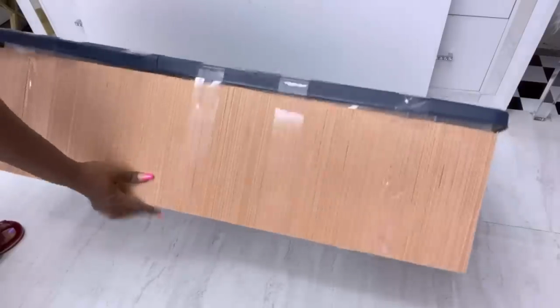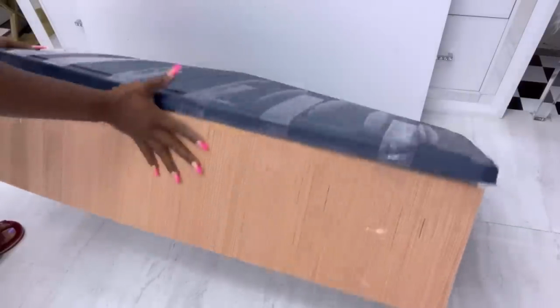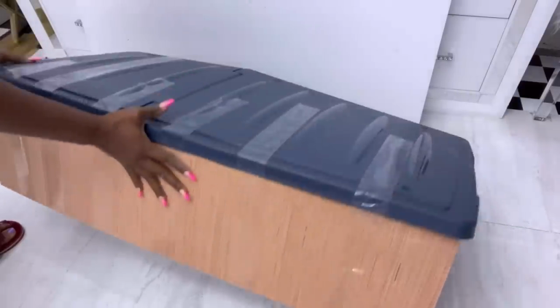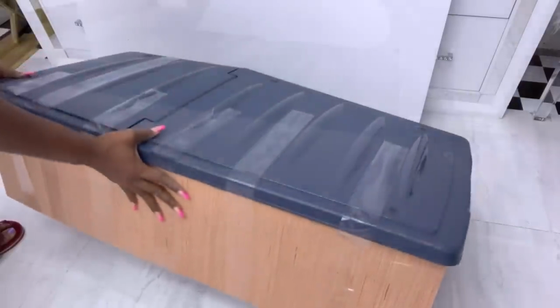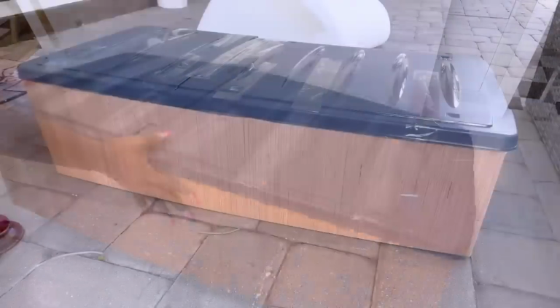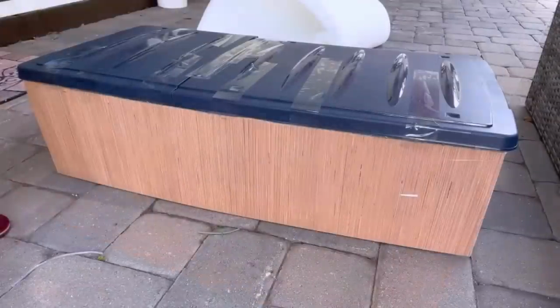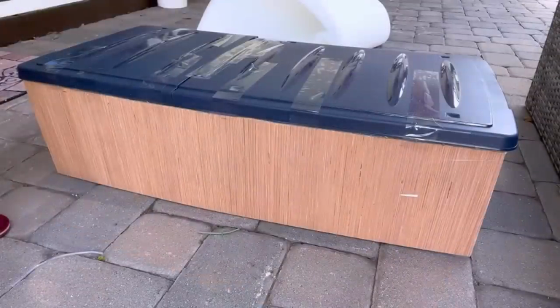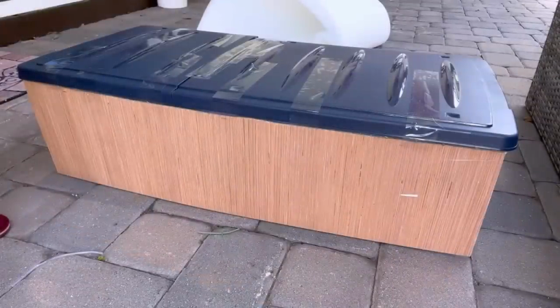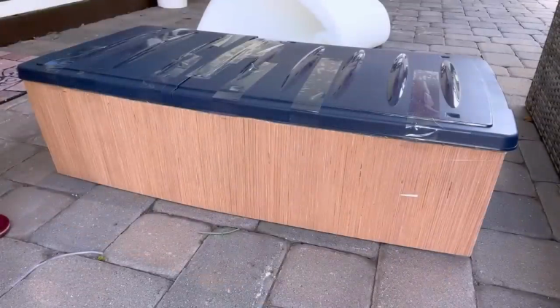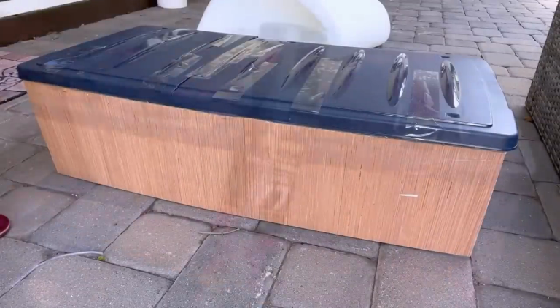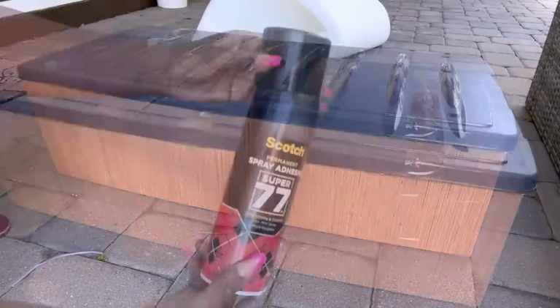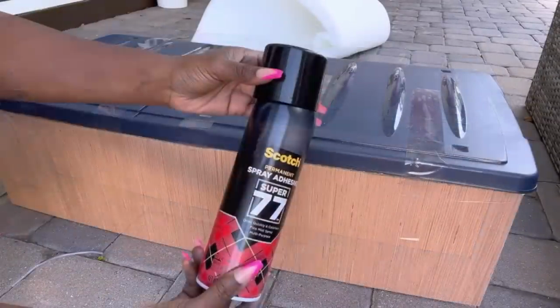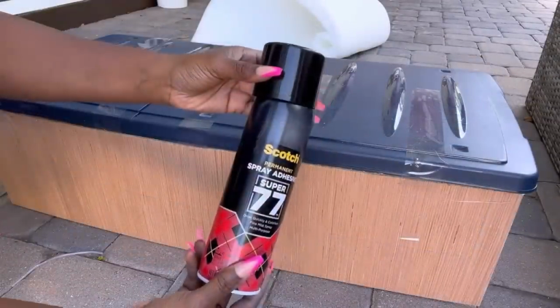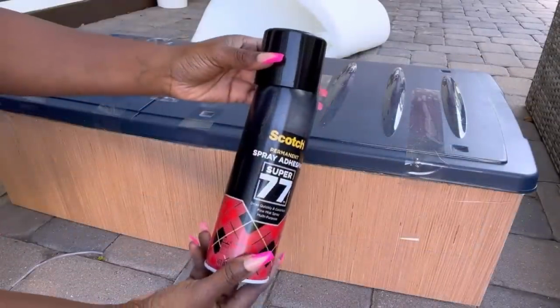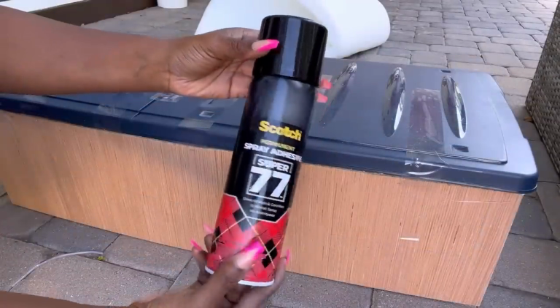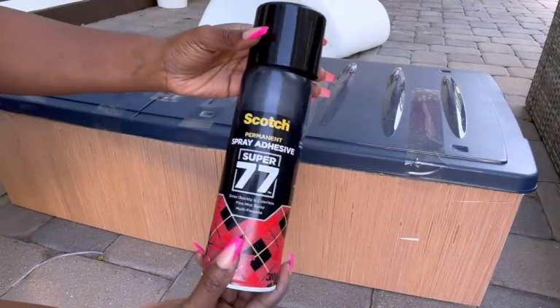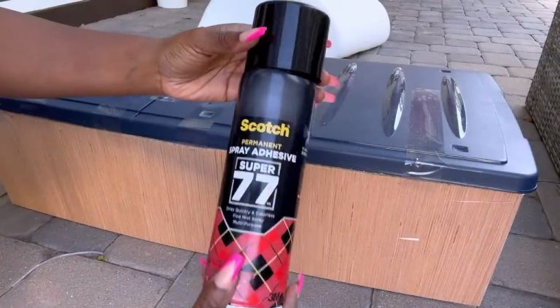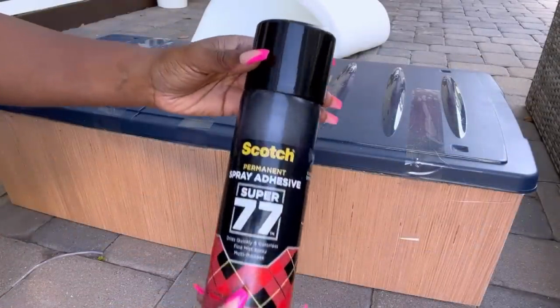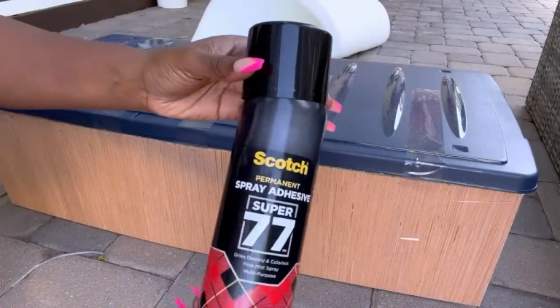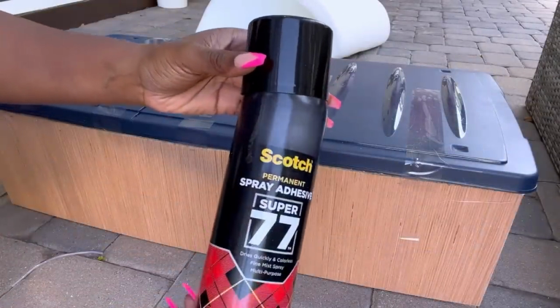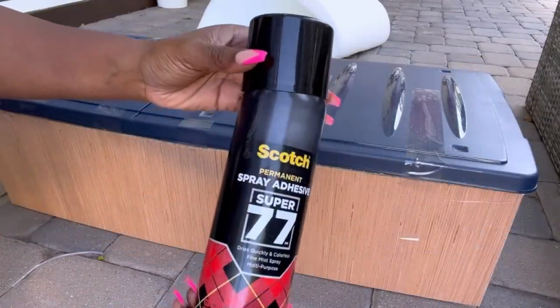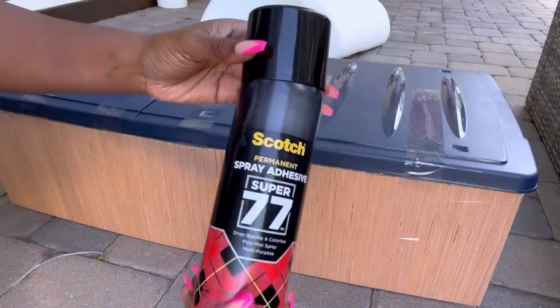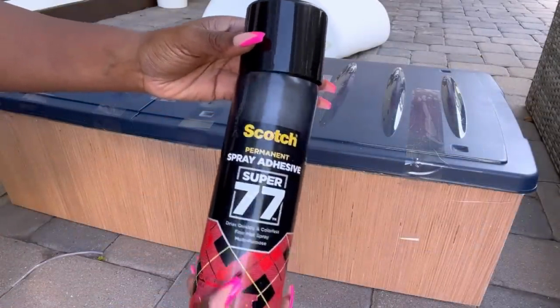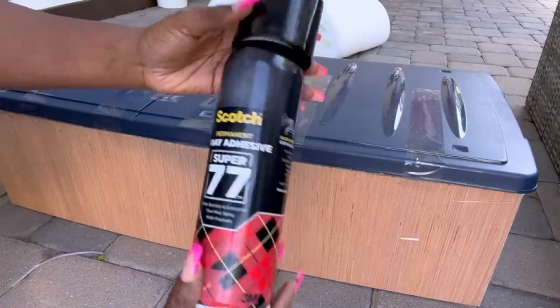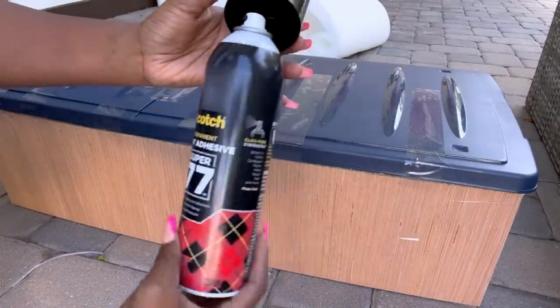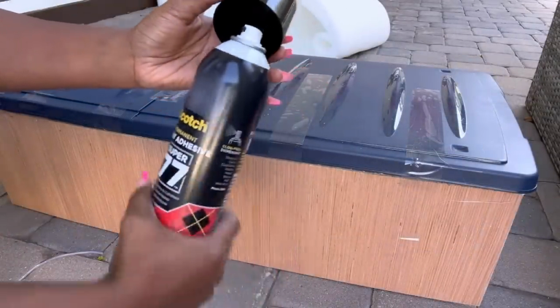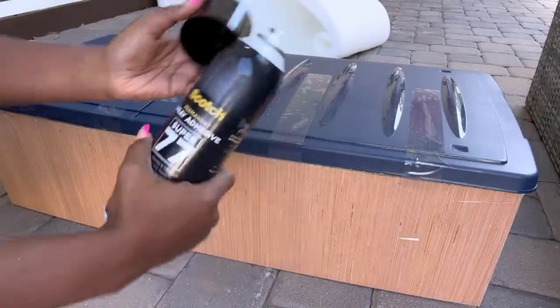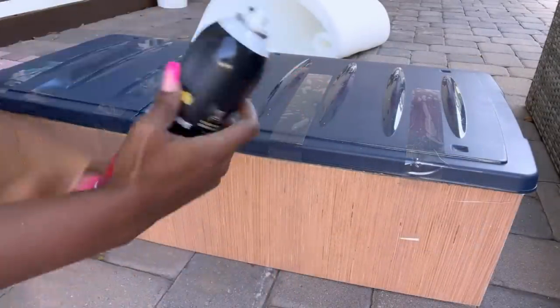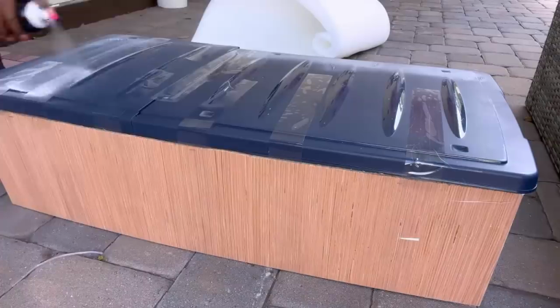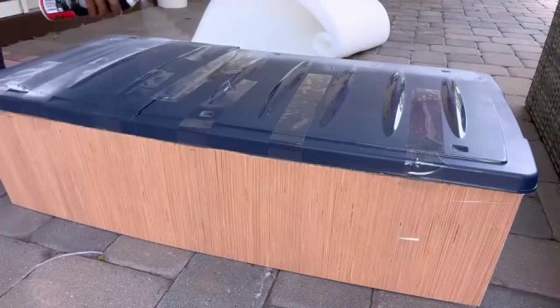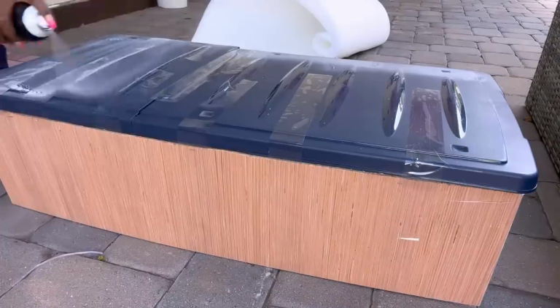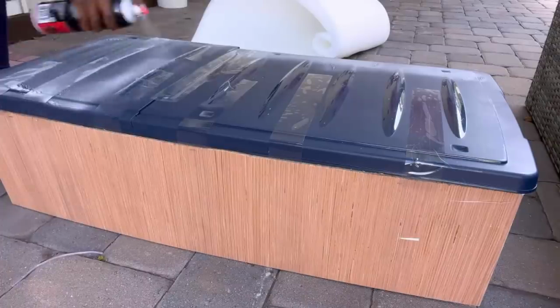The next thing I'm going to do is cover the entire bin with foam, and I'll be using a spray adhesive to attach the foam to the body of the bin.